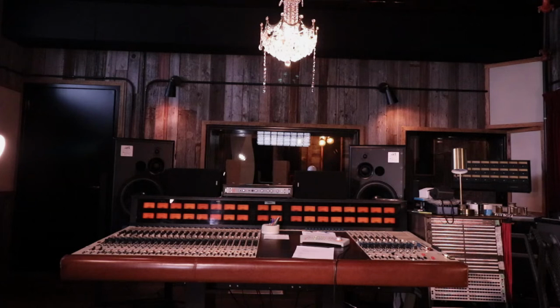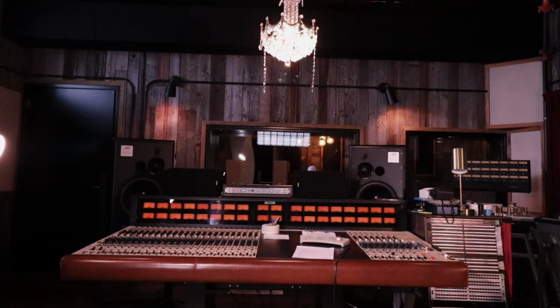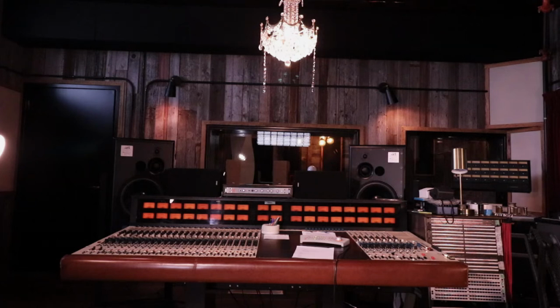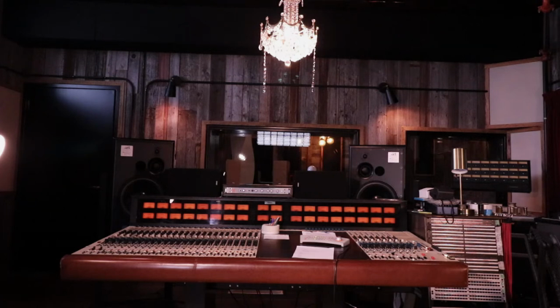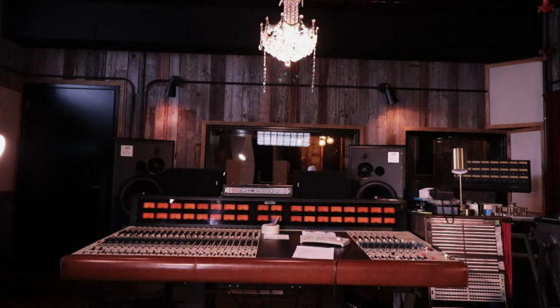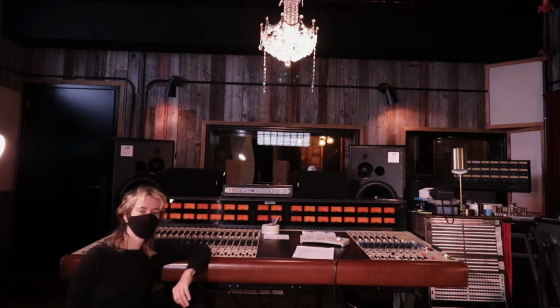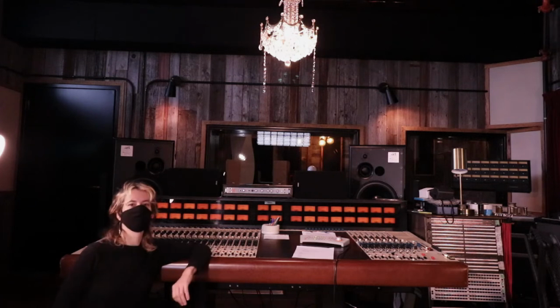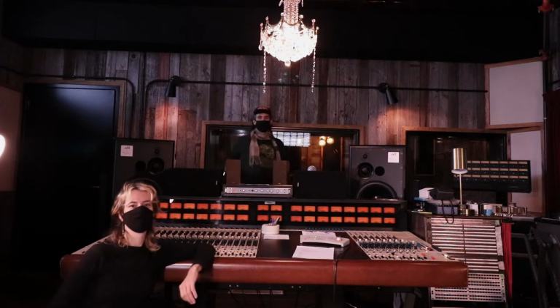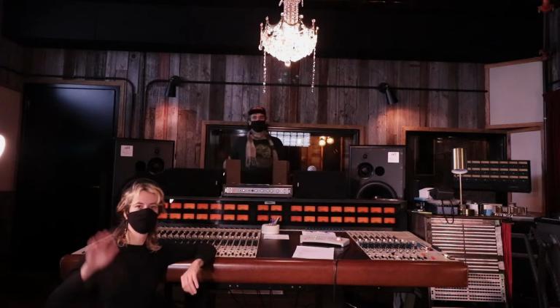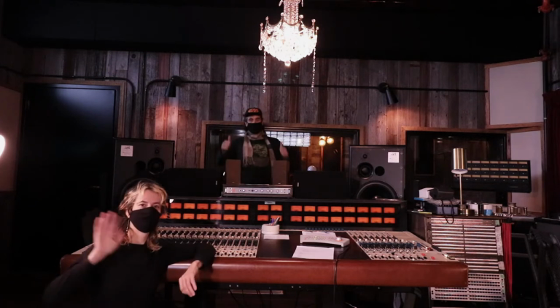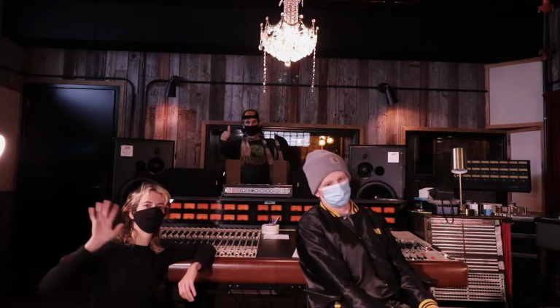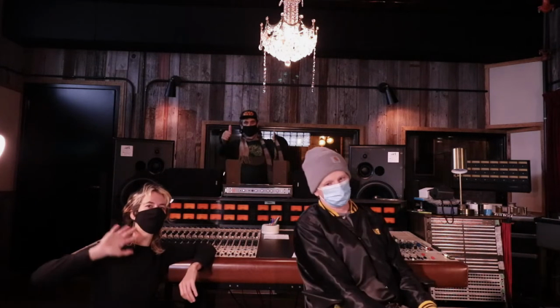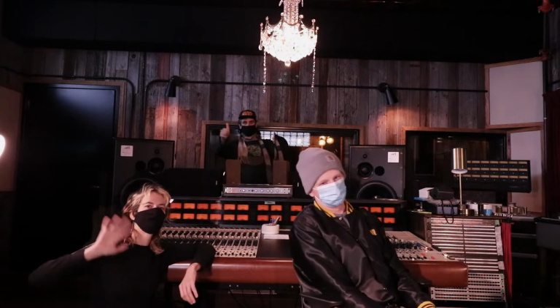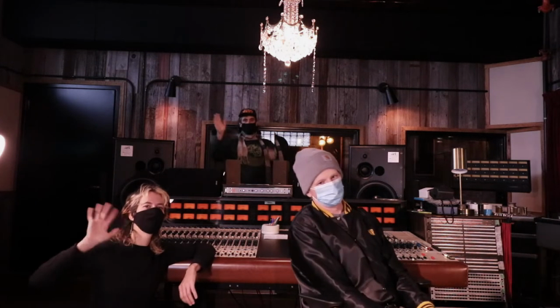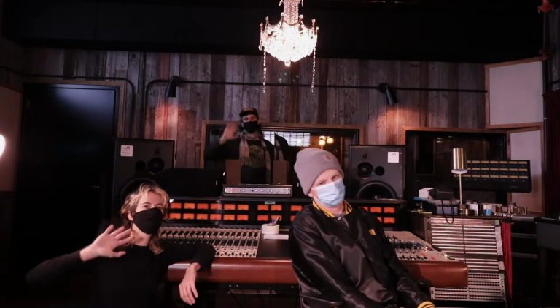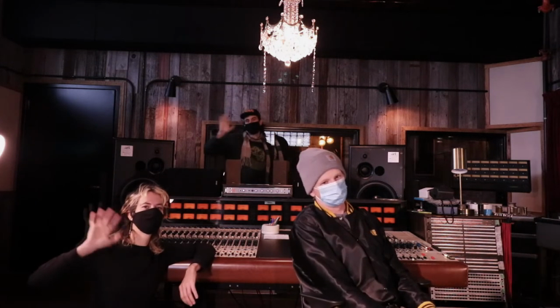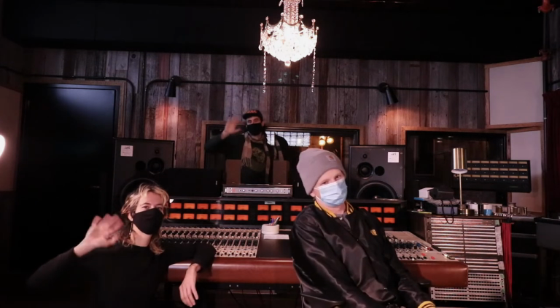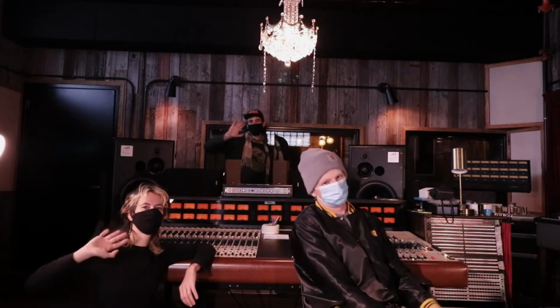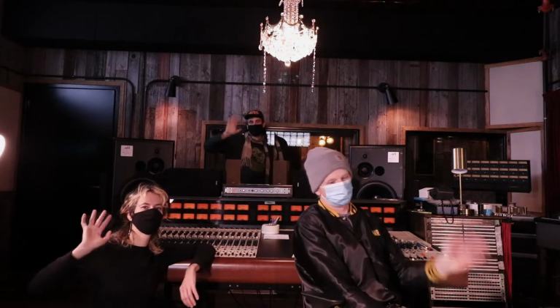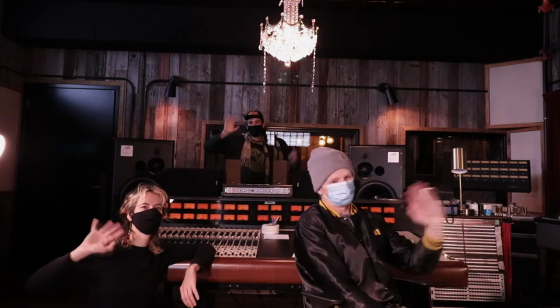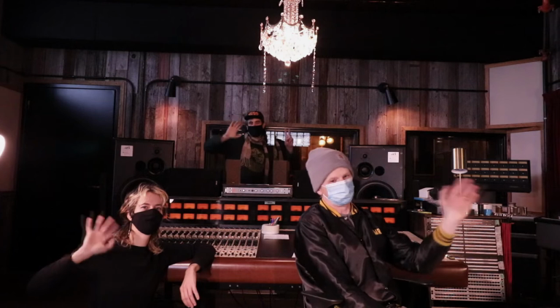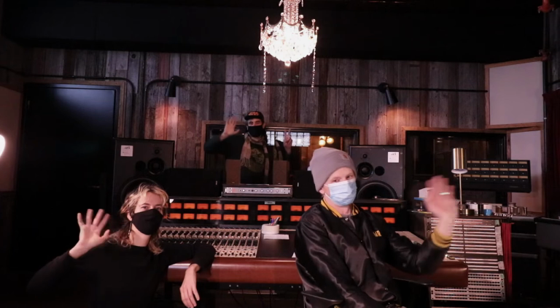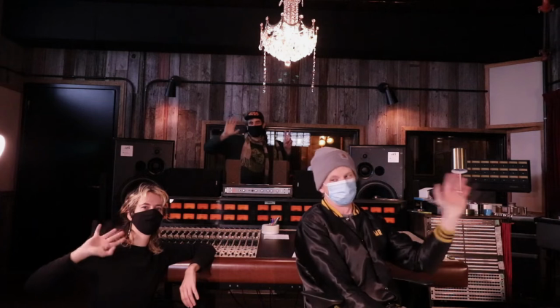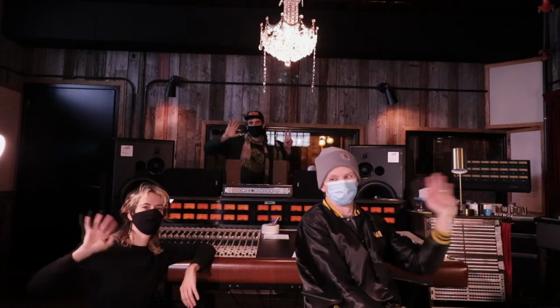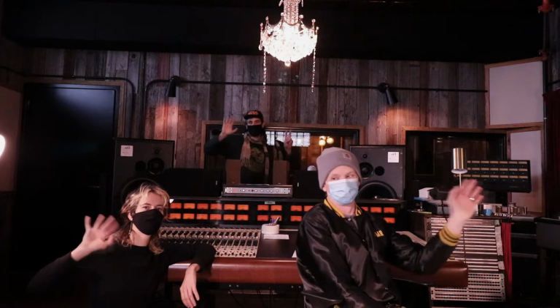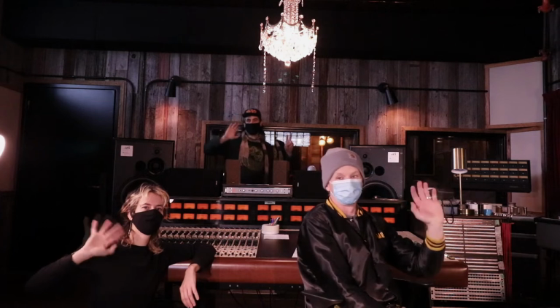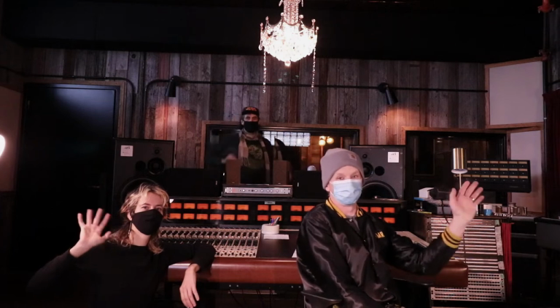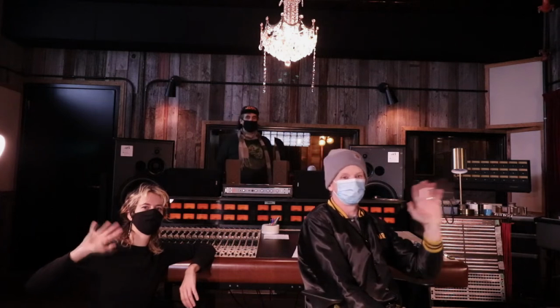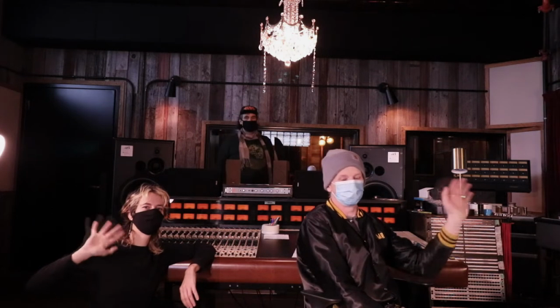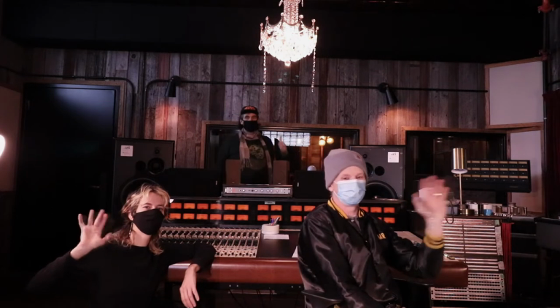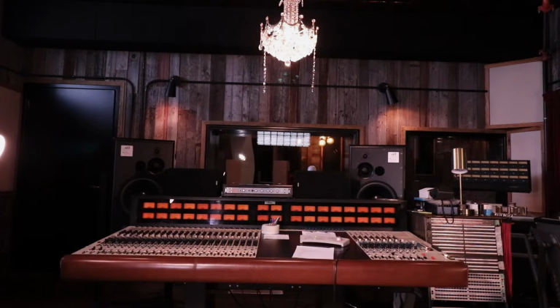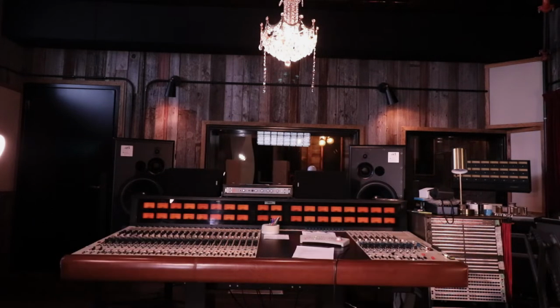Hi, this is Domo, Riley and Rob at No Fun Club, a recording studio in Winnipeg, Canada.